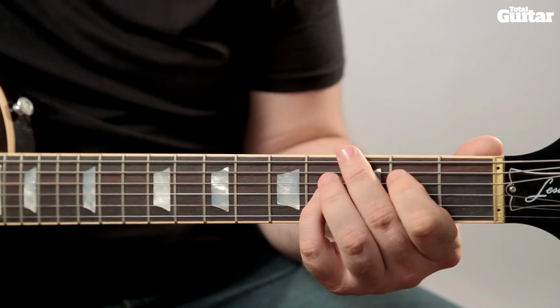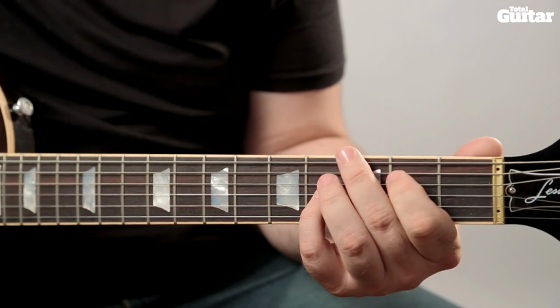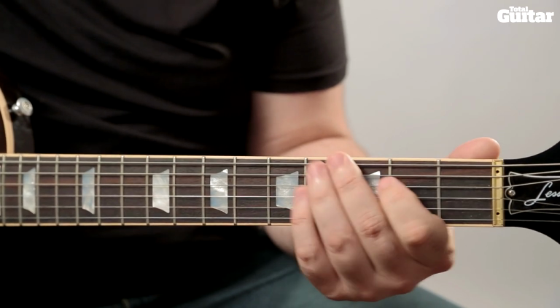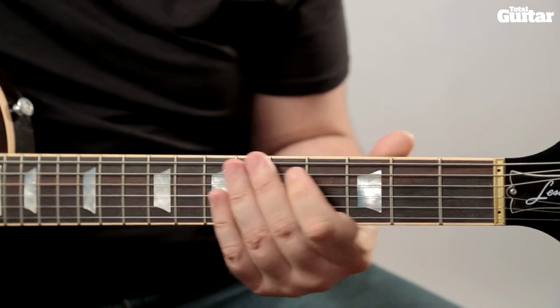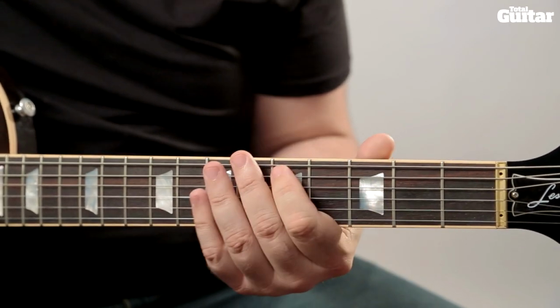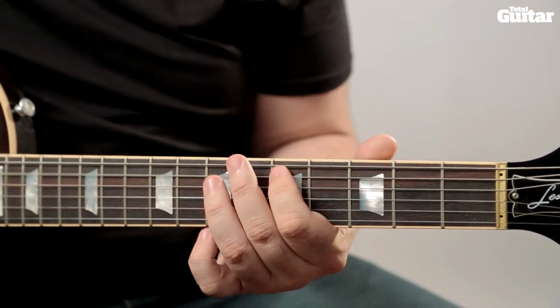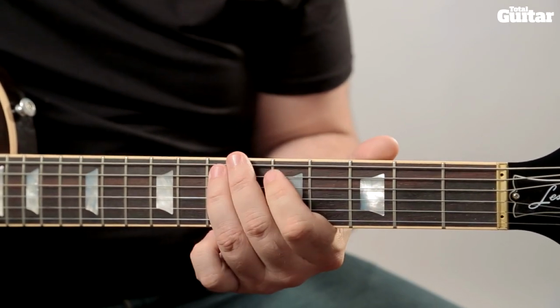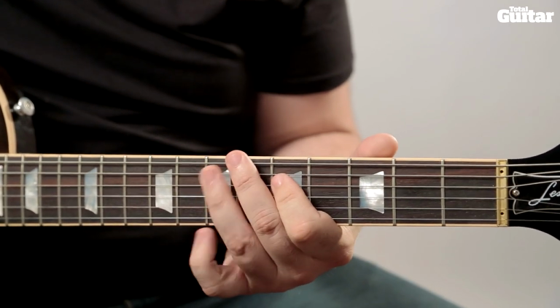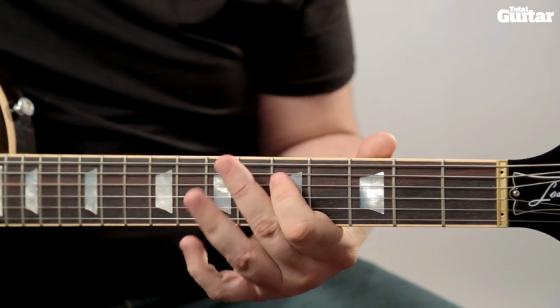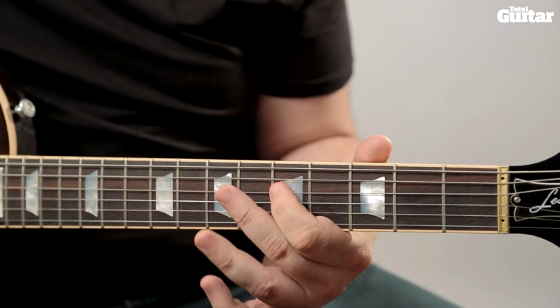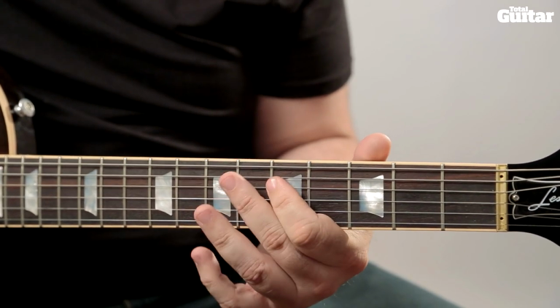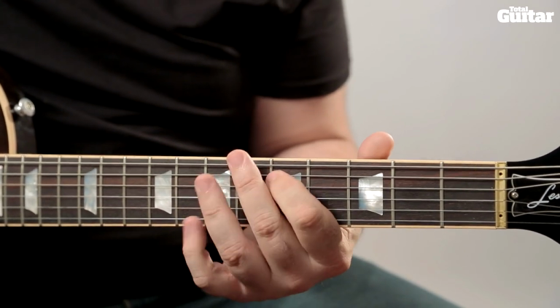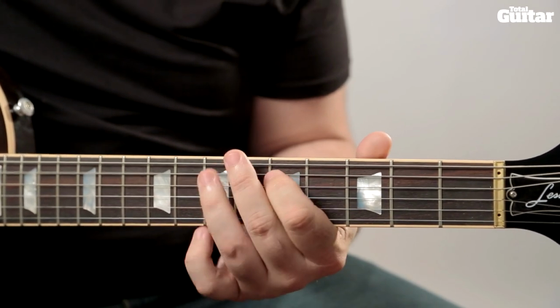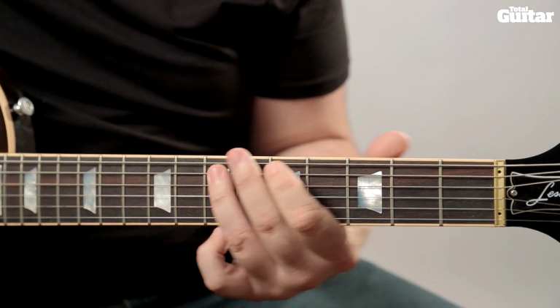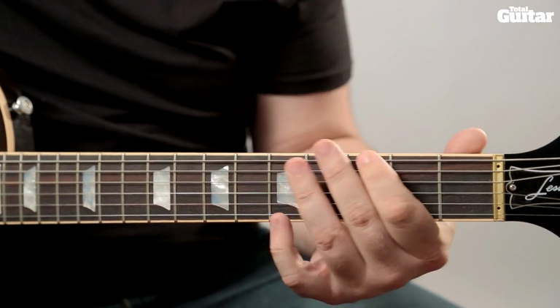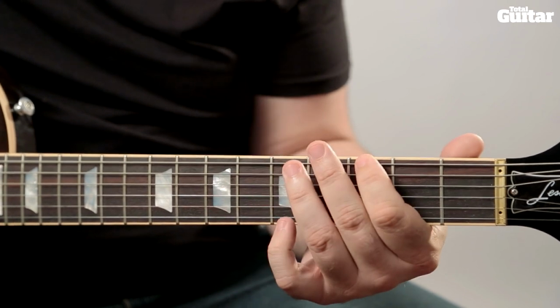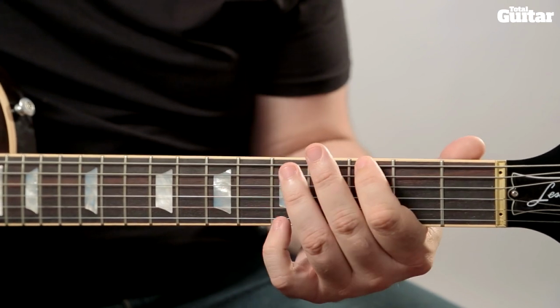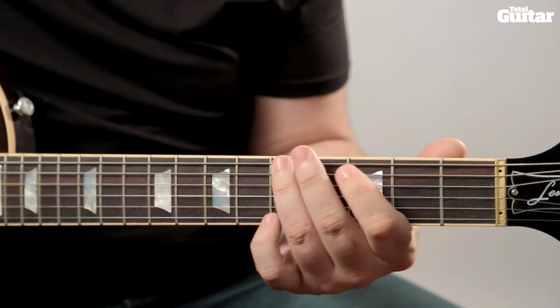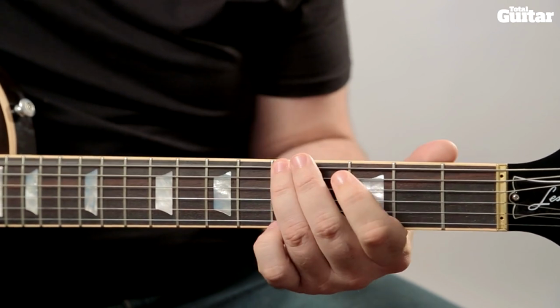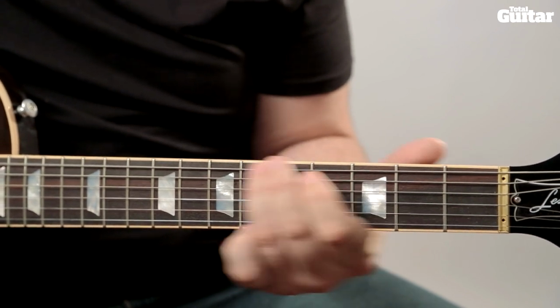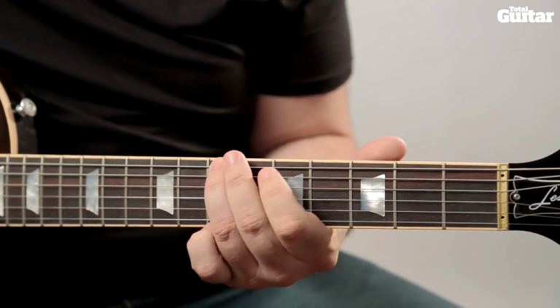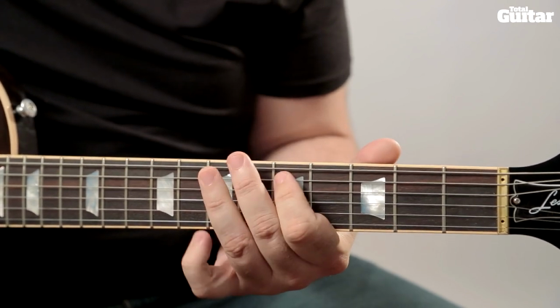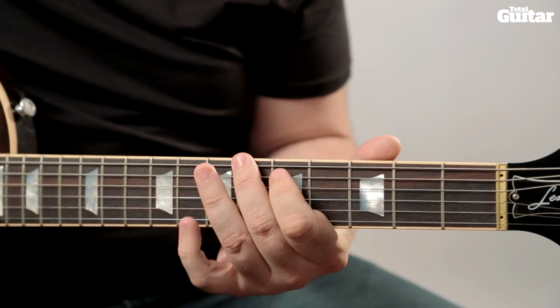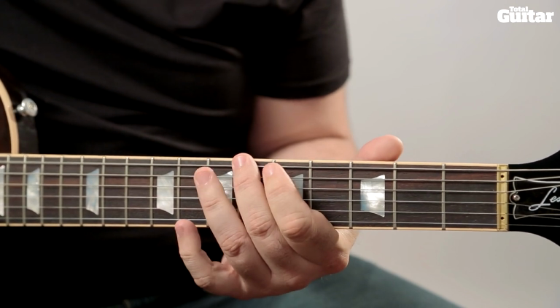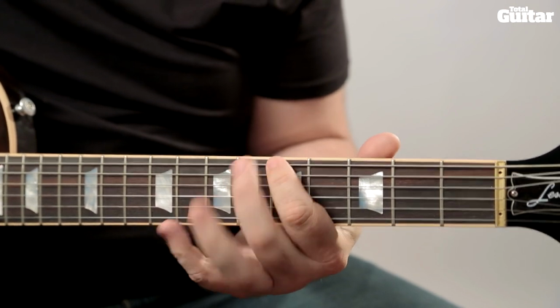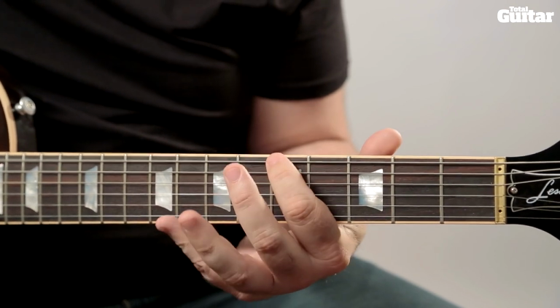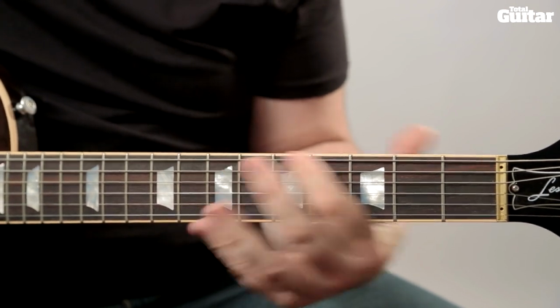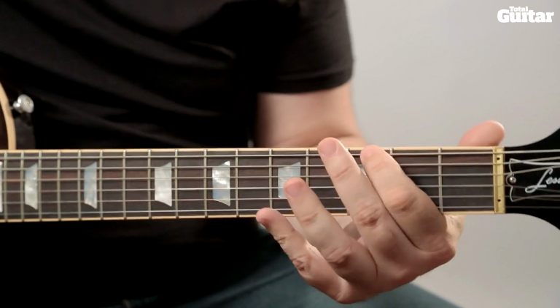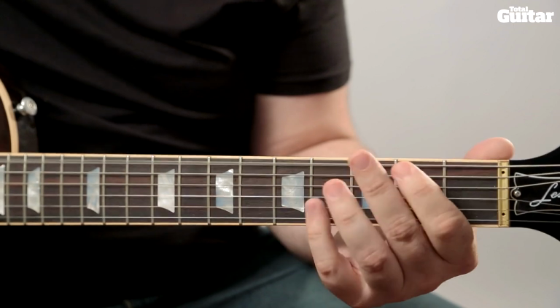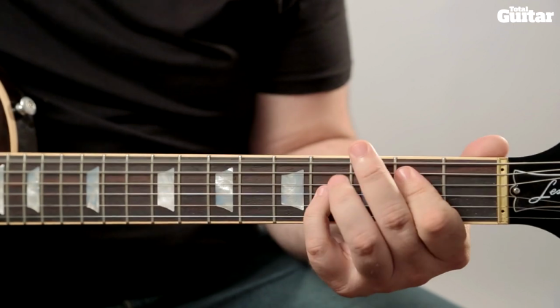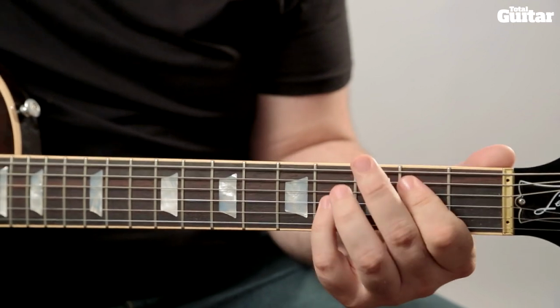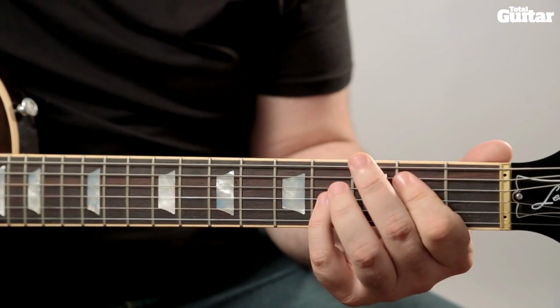Finally, on the fourth time through the riff, repeat the seventh fret into the second bar, but this time don't hit the top strings on the last chord.